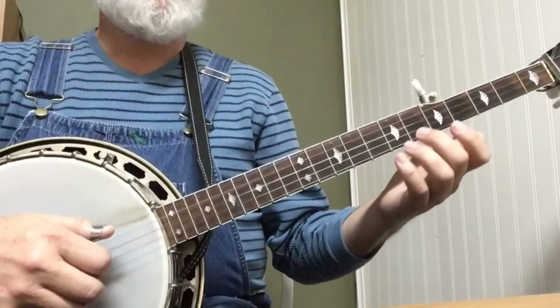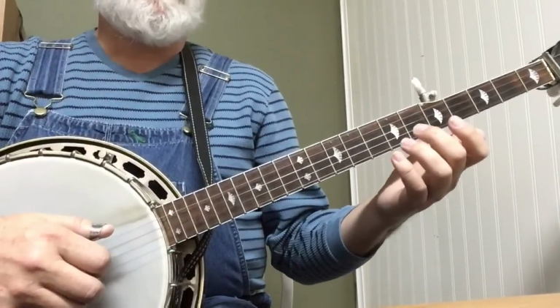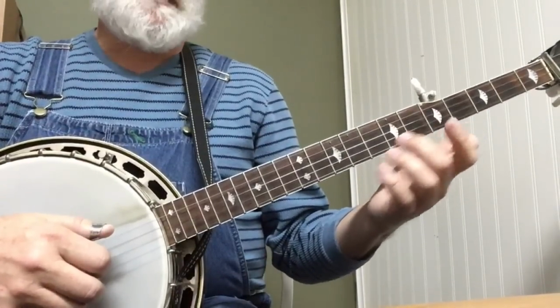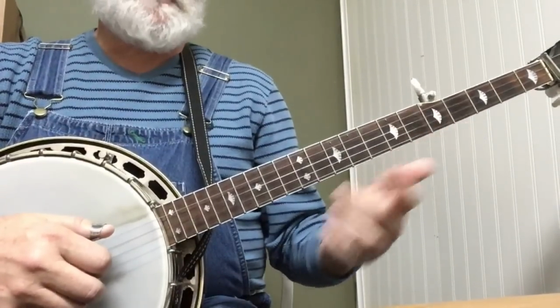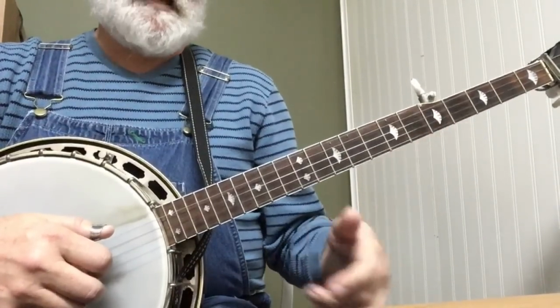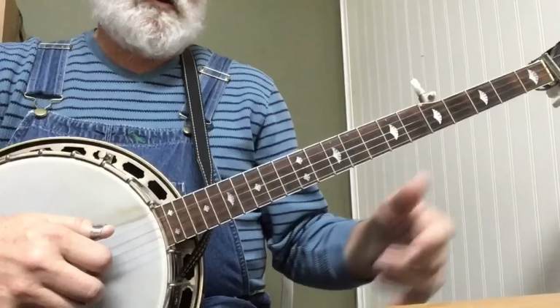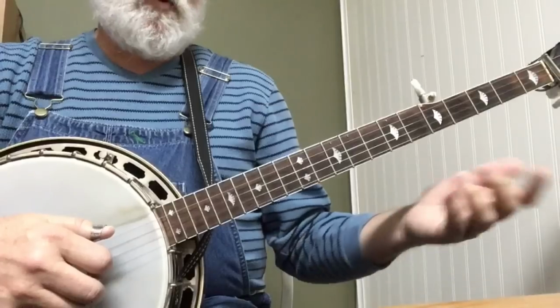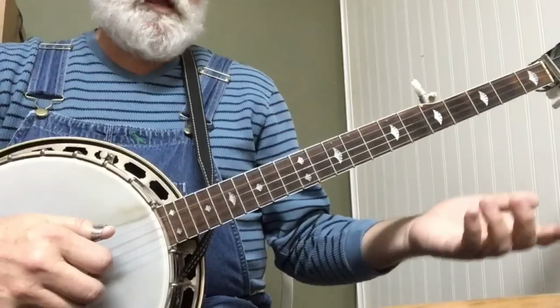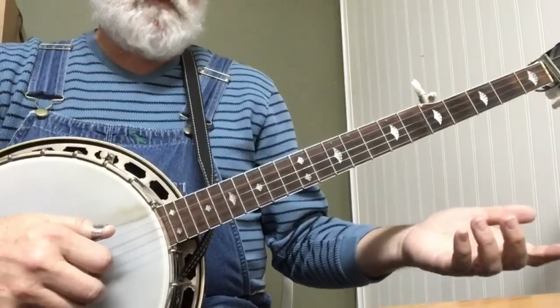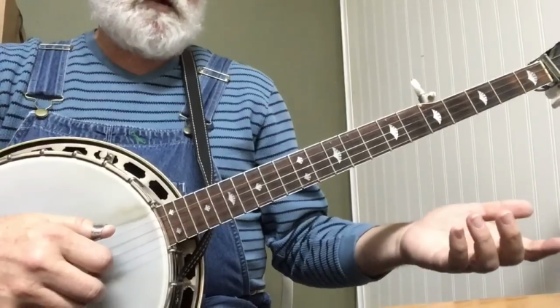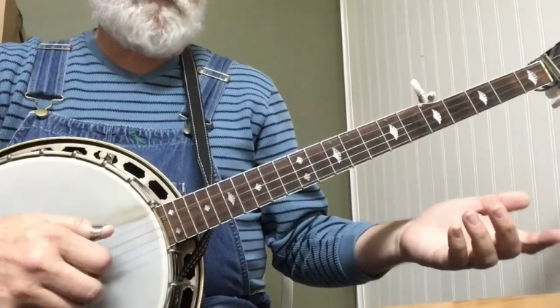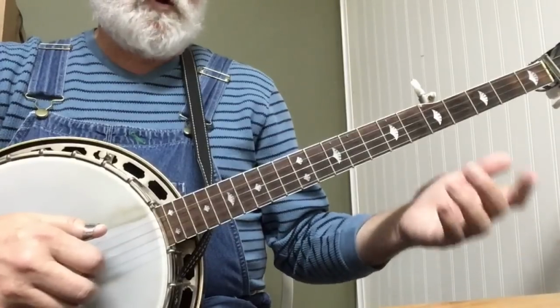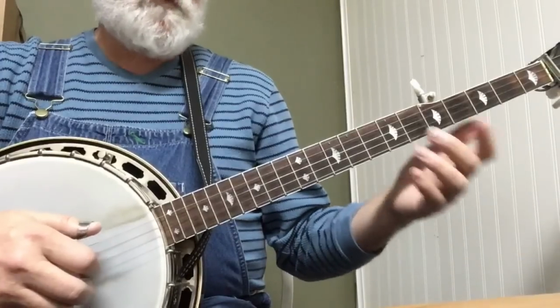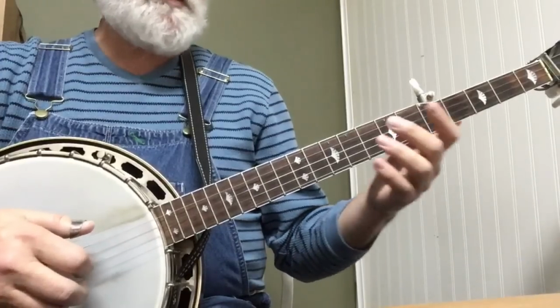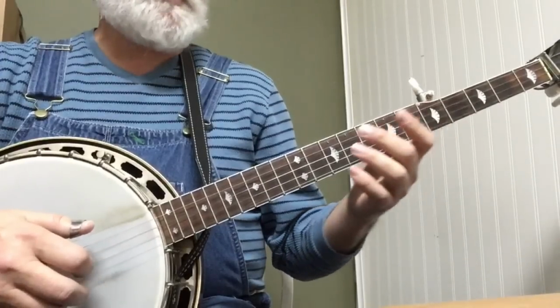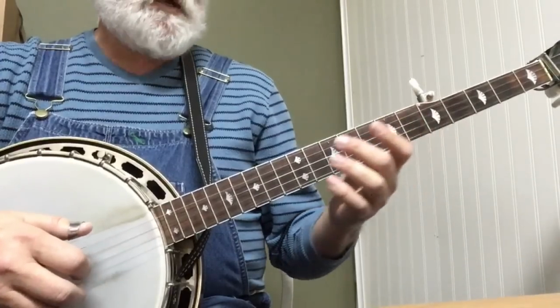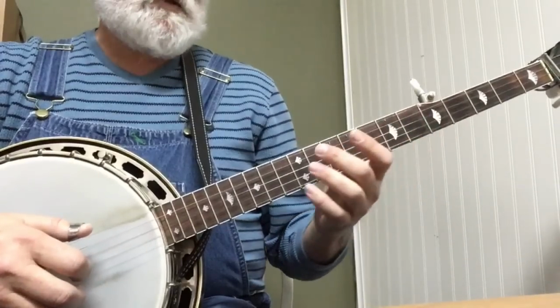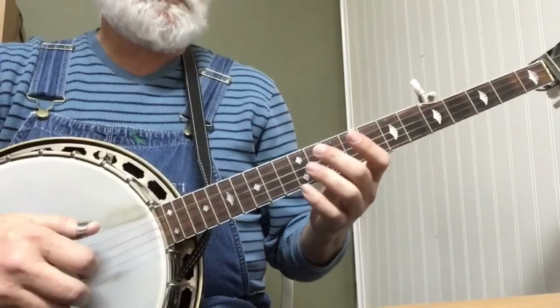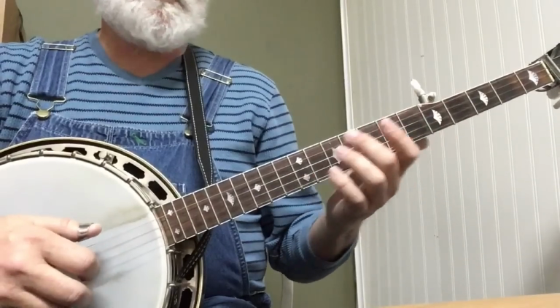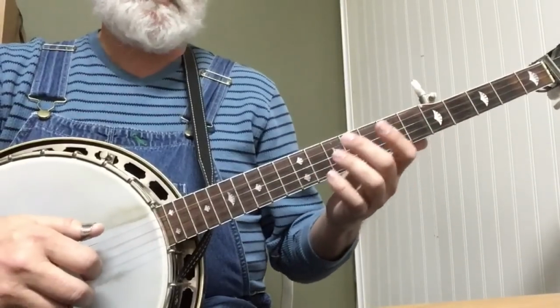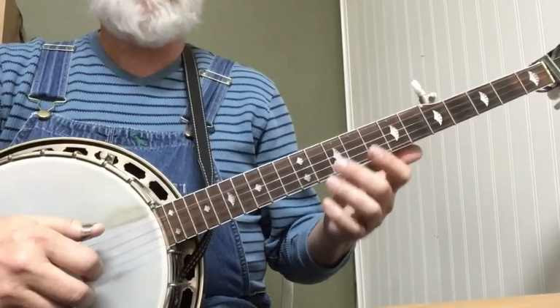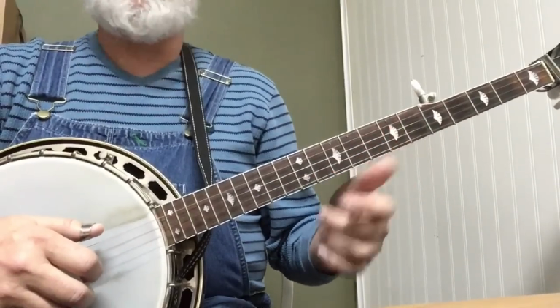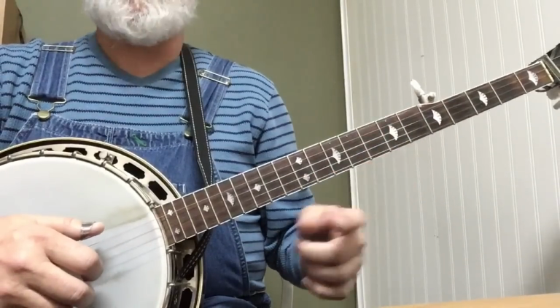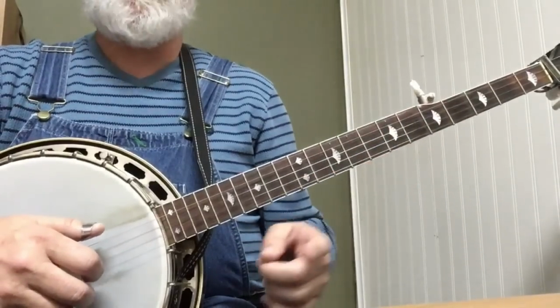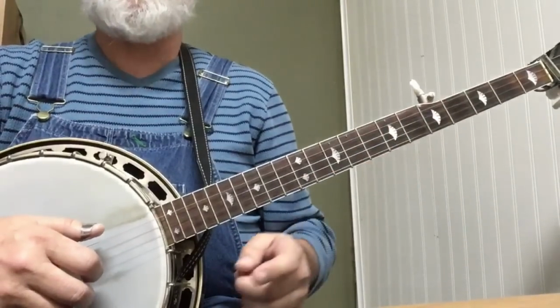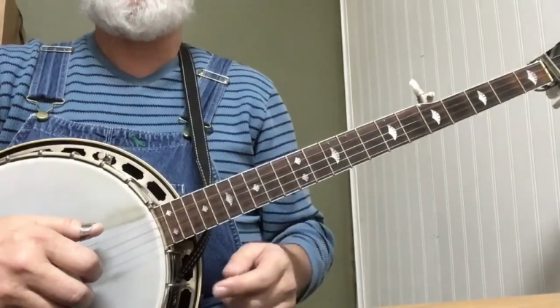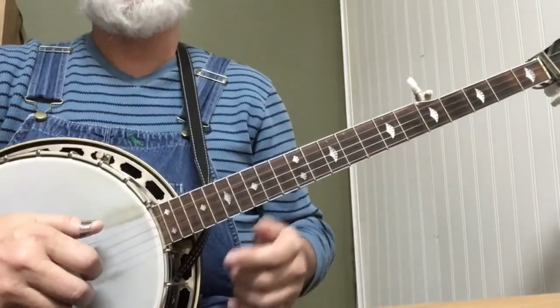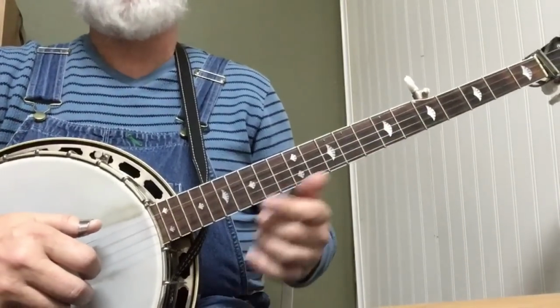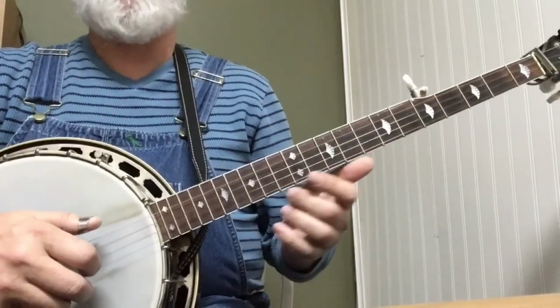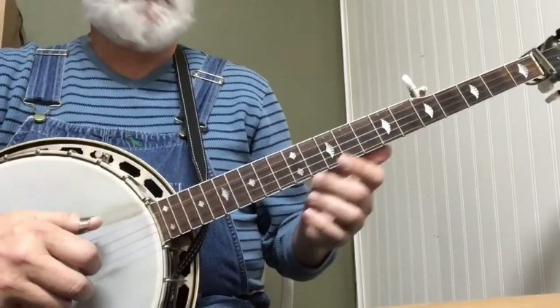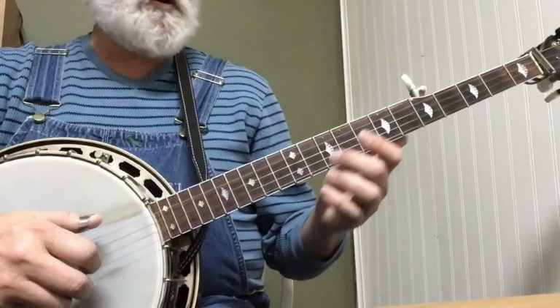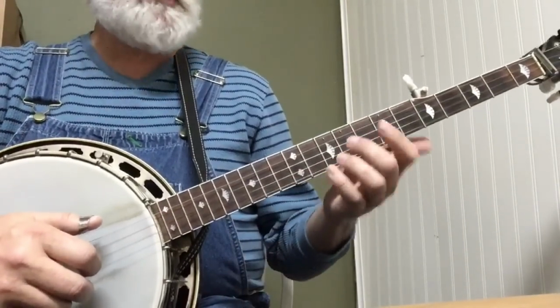And then that whole E minor part repeats again. So let me go through the whole thing — both parts — at a little more tempo.